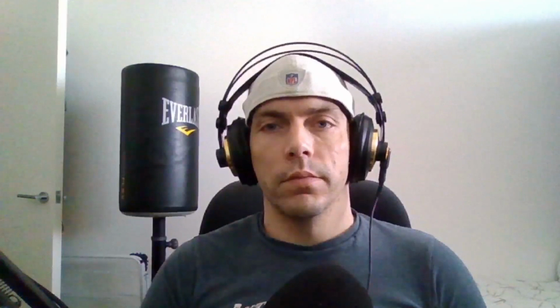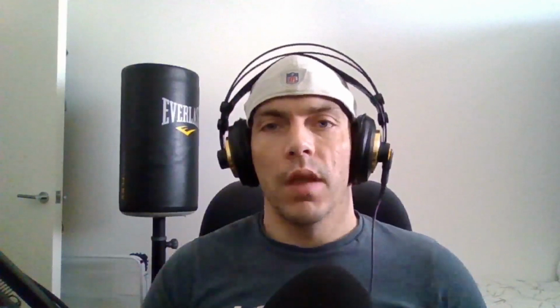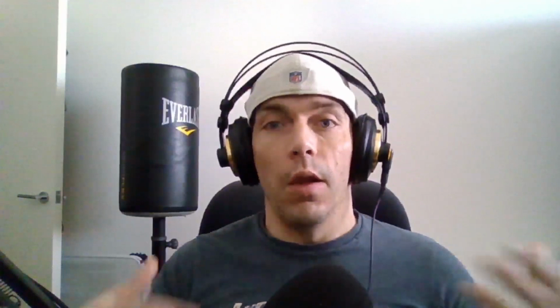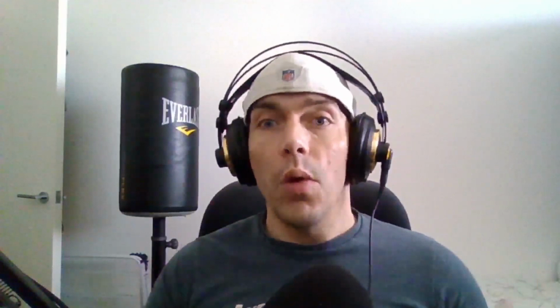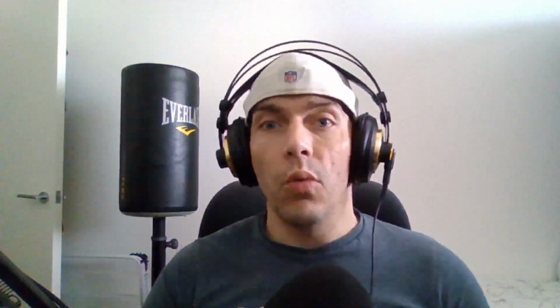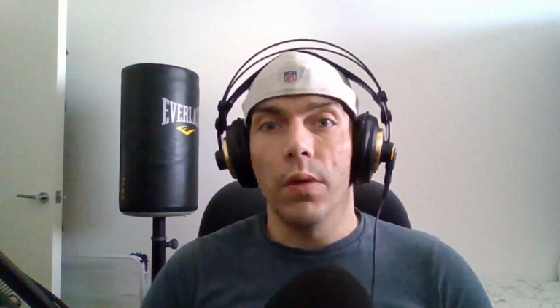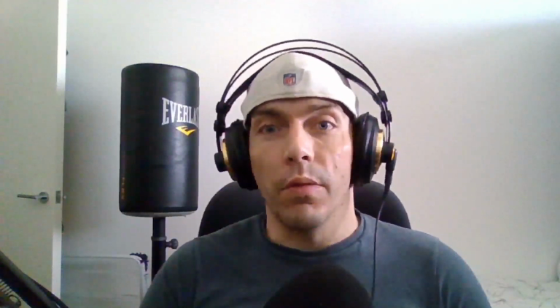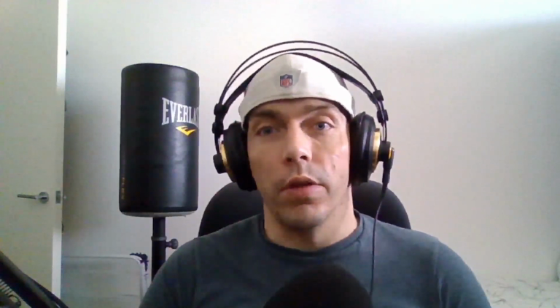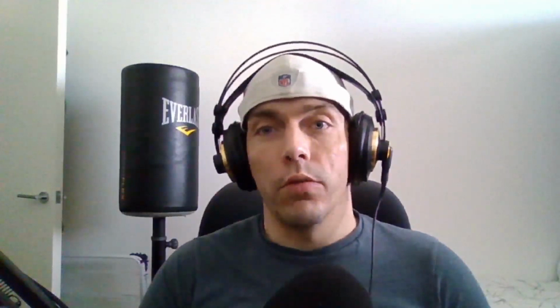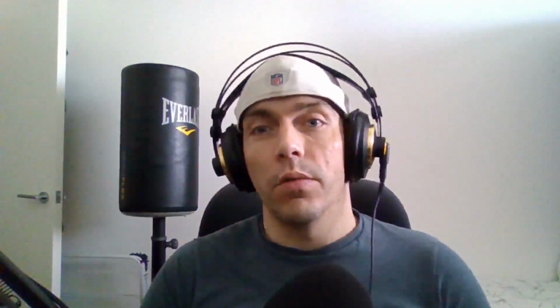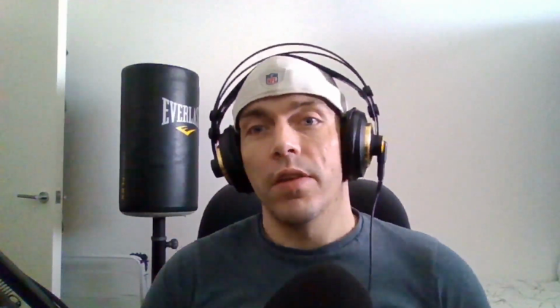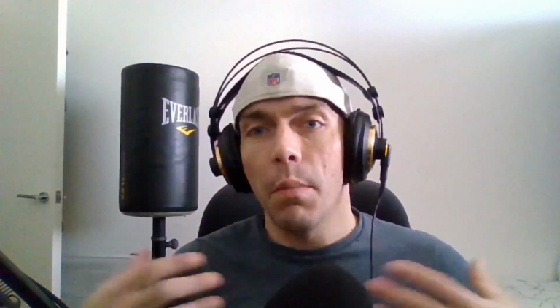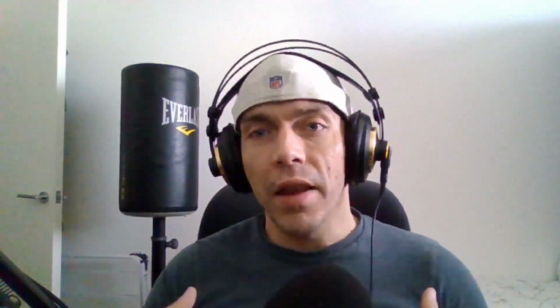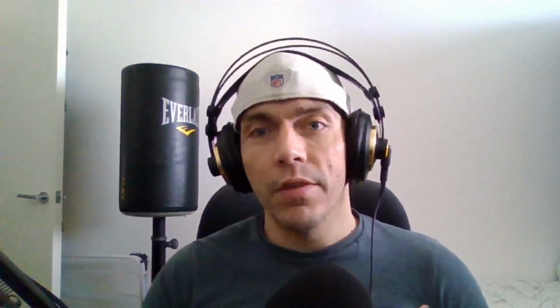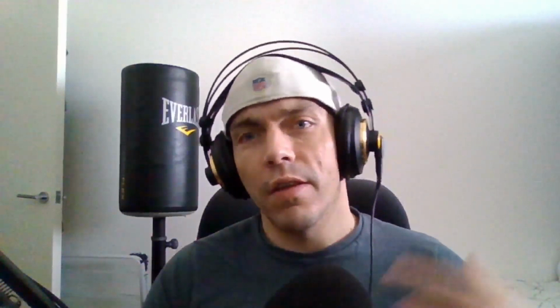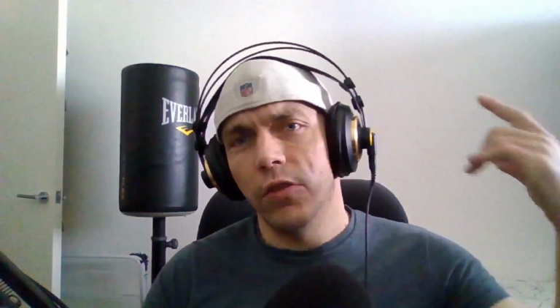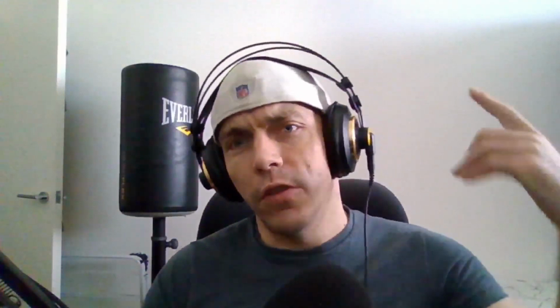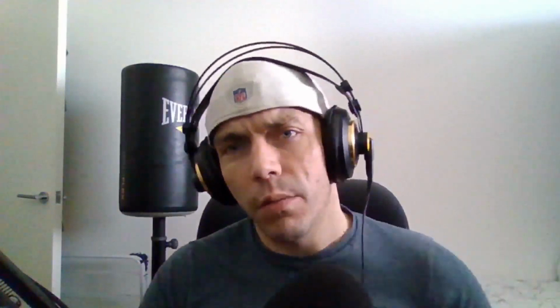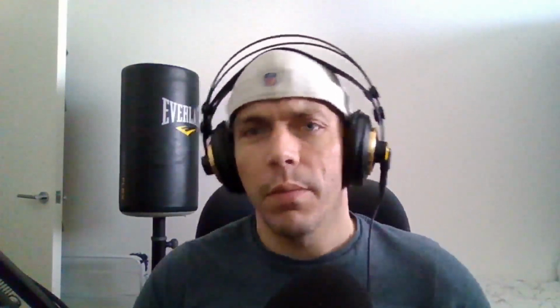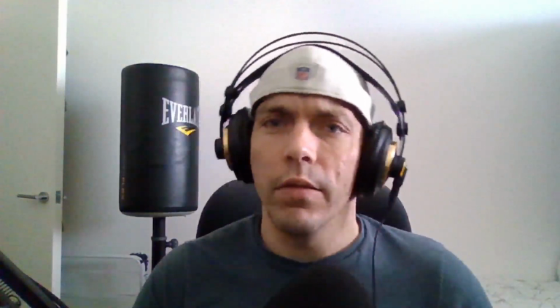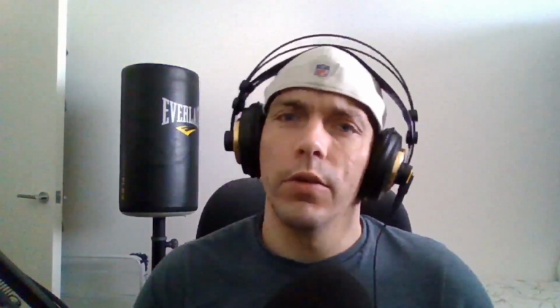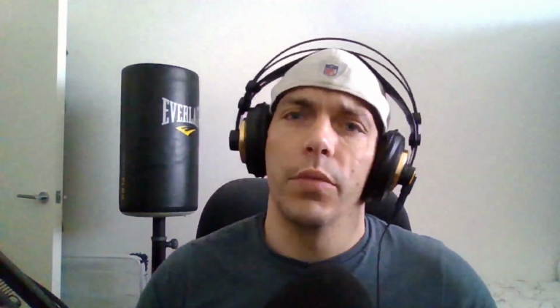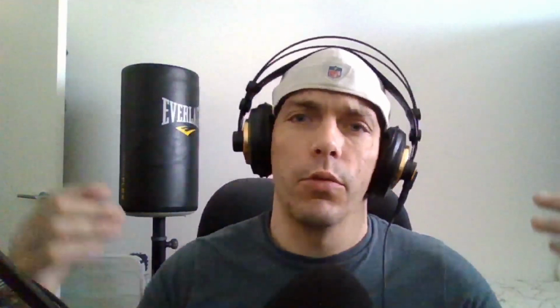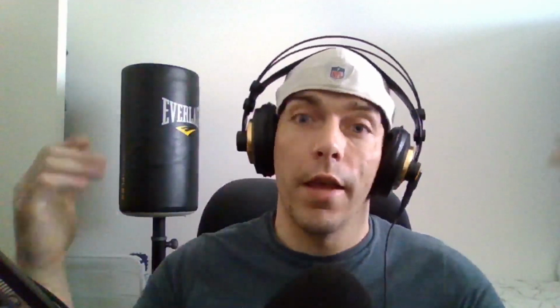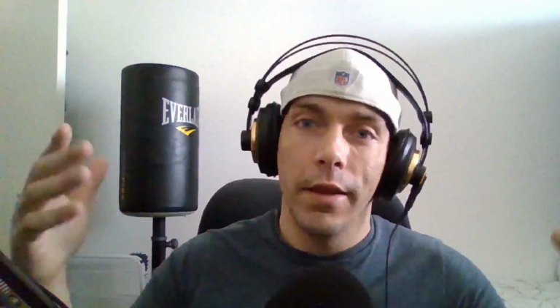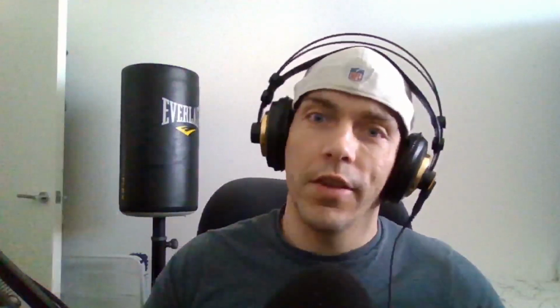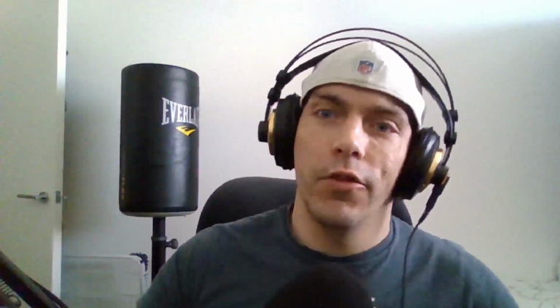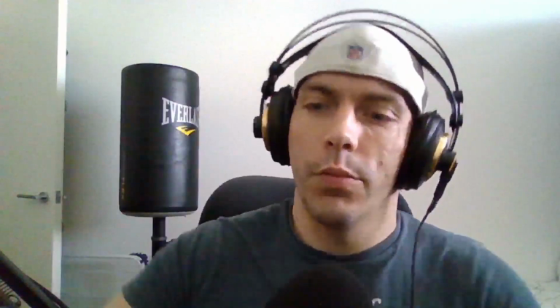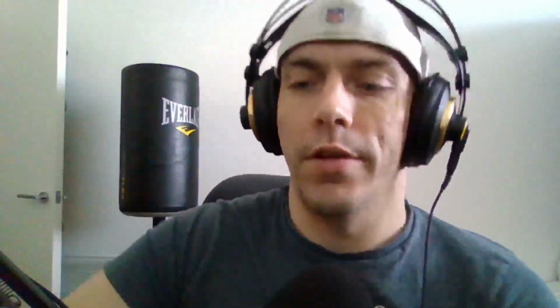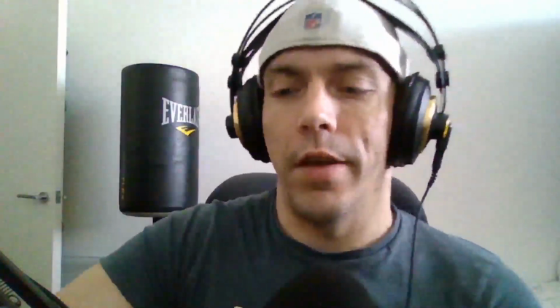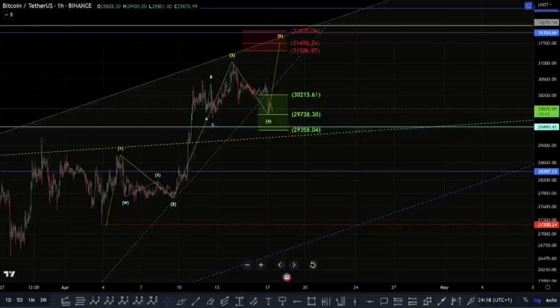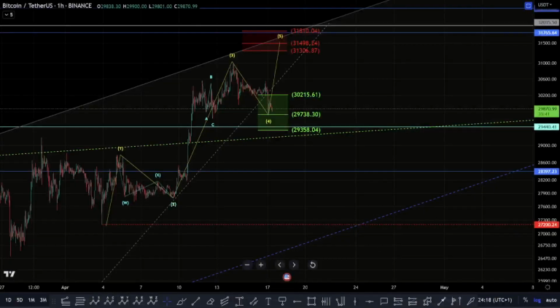Hello and welcome everybody to CryptoRosetta. My name is Savage and today we're going to be having a look at Bitcoin. Let's get into the price action.